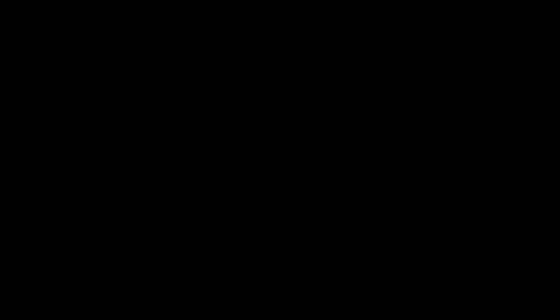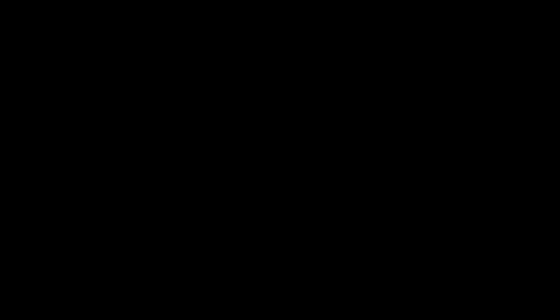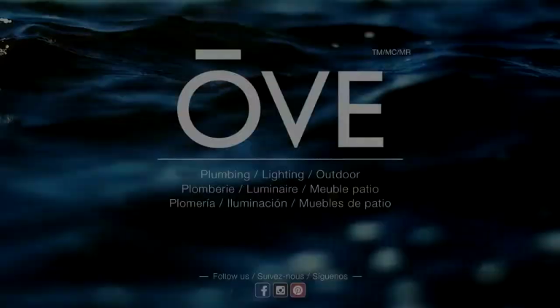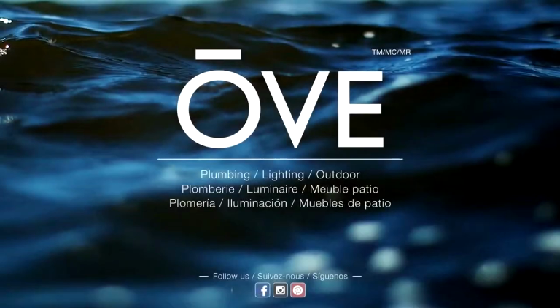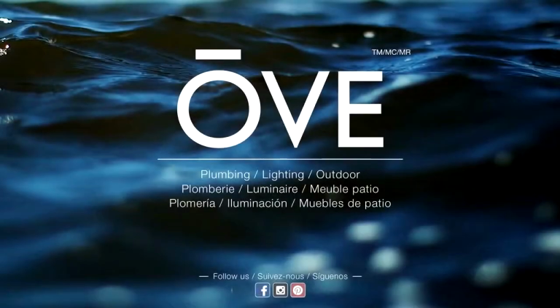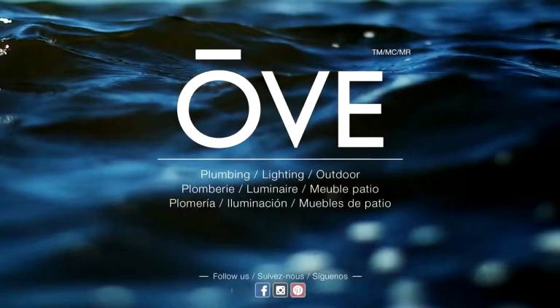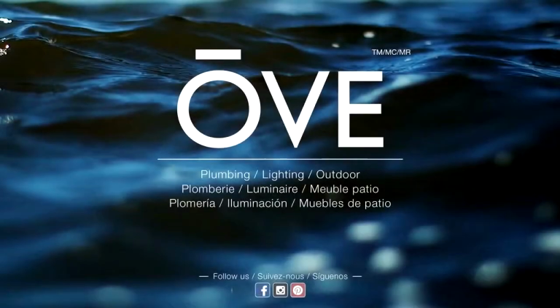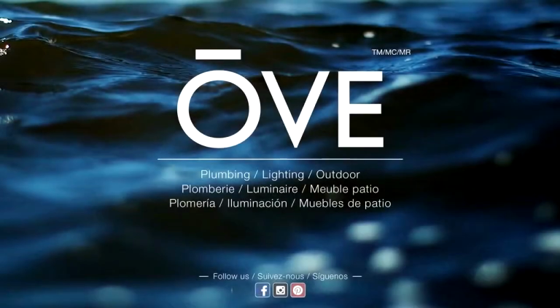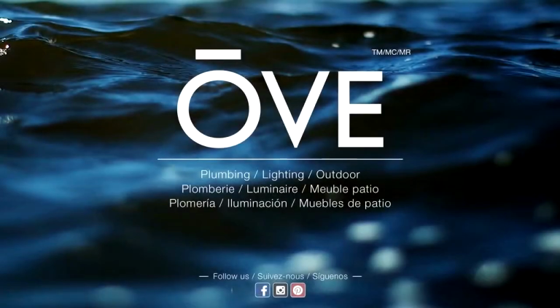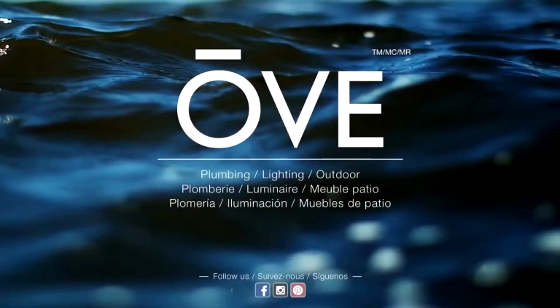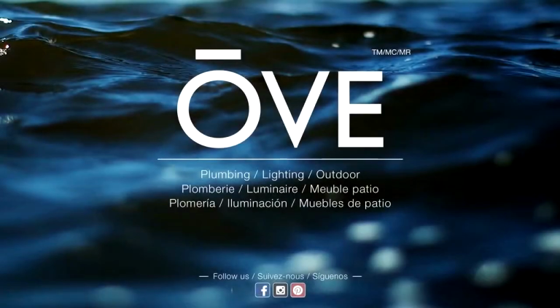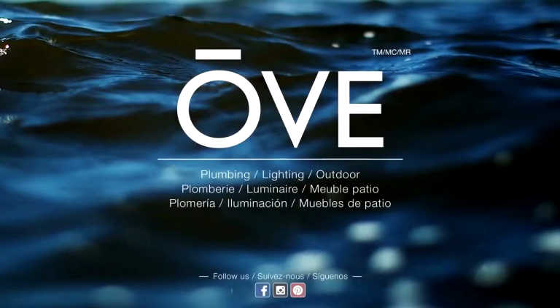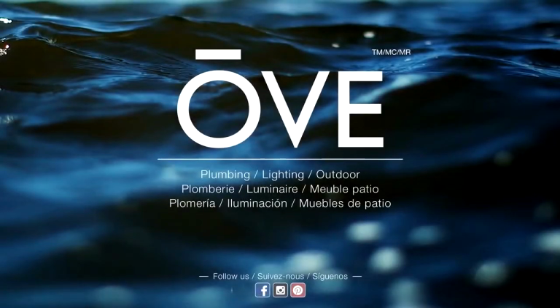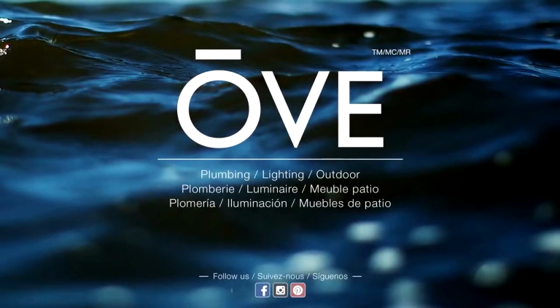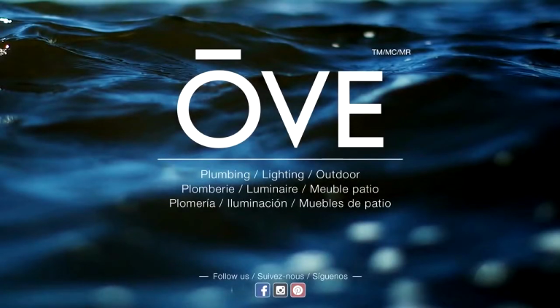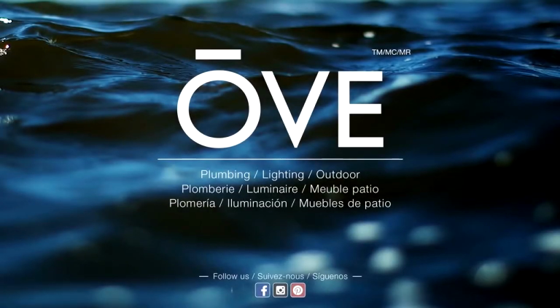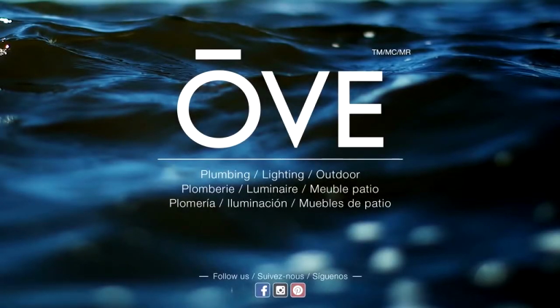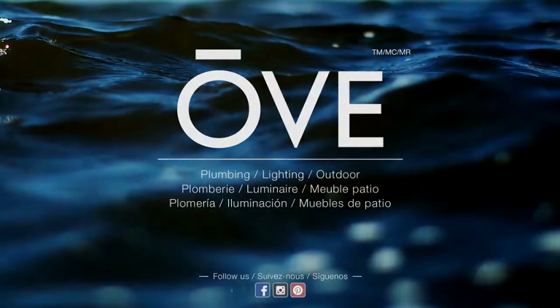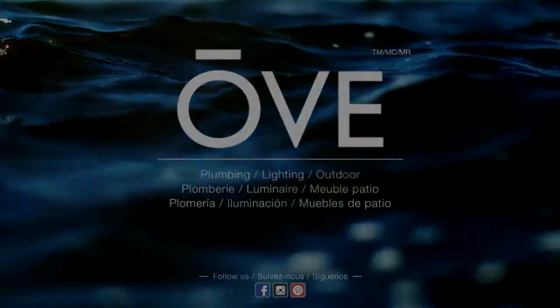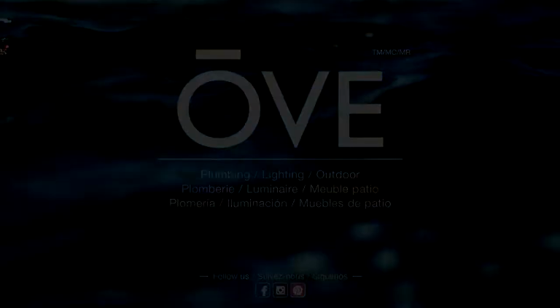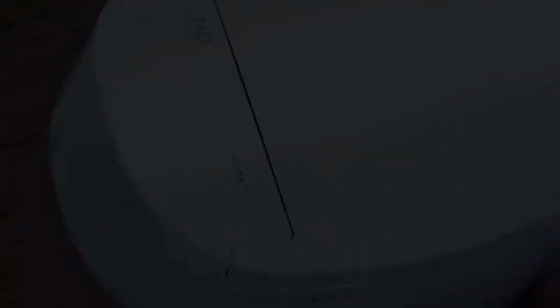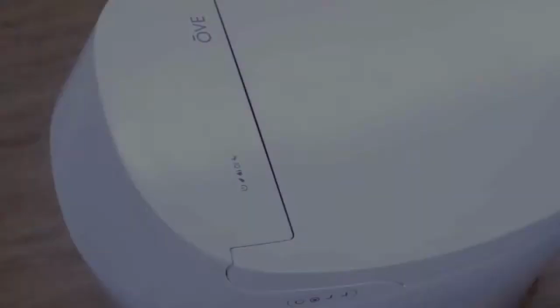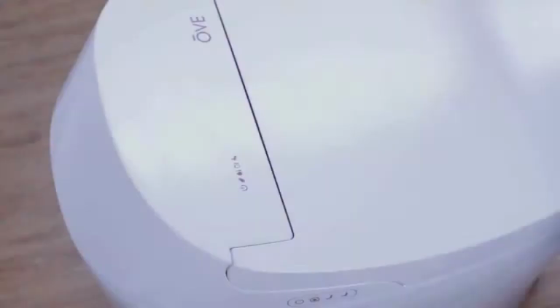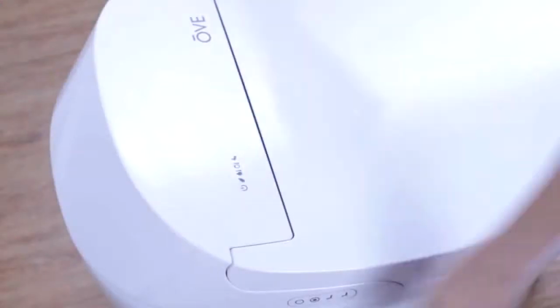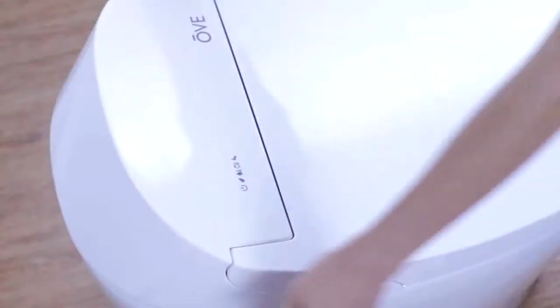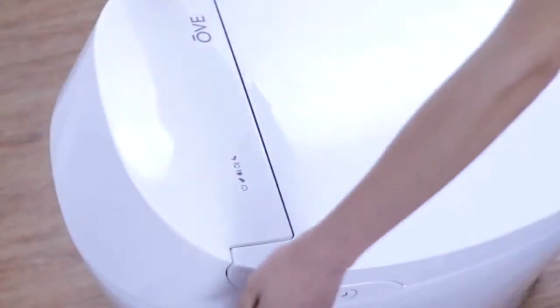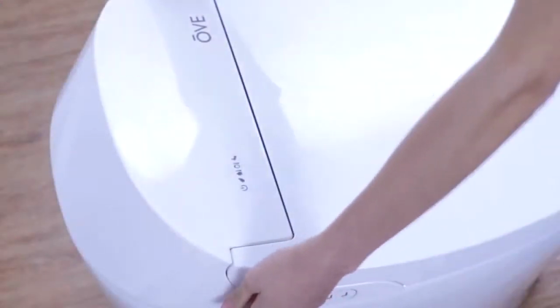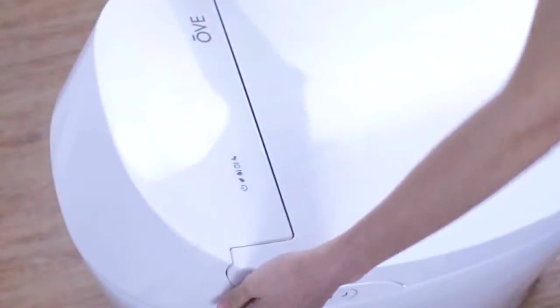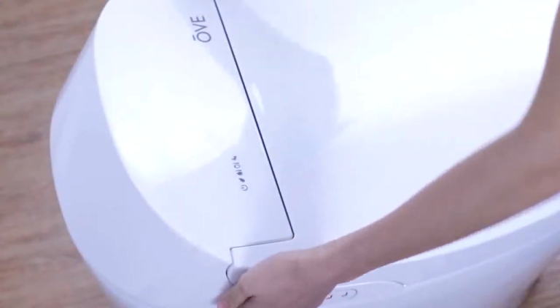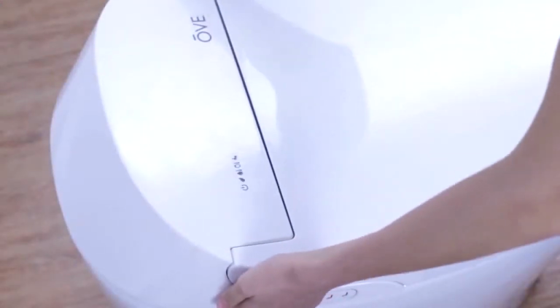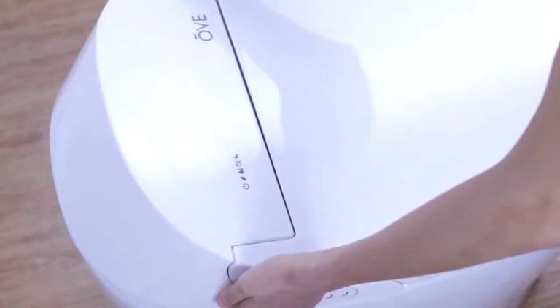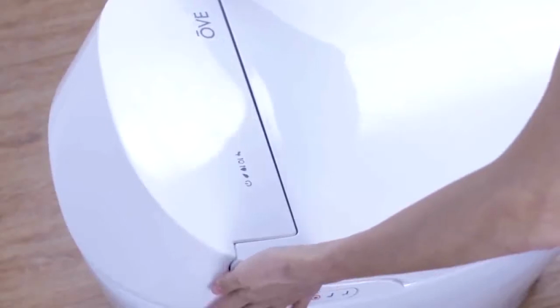The OV Smart Toilet. Congratulations on your purchase of the OV Smart Toilet.